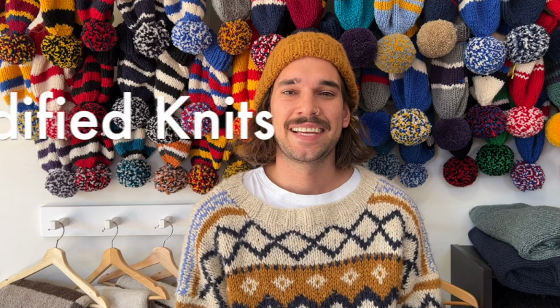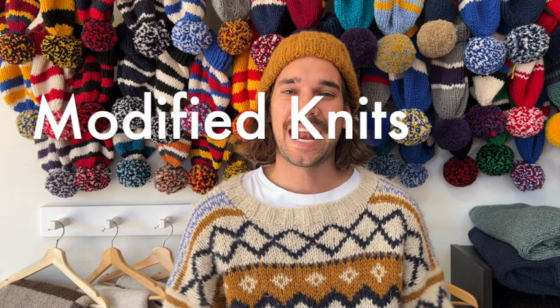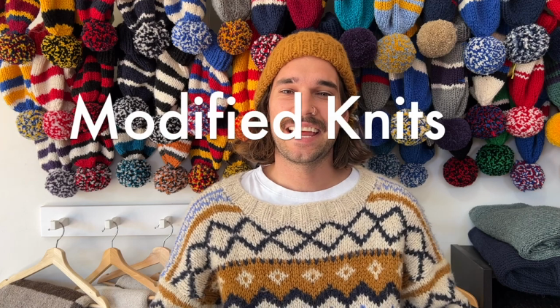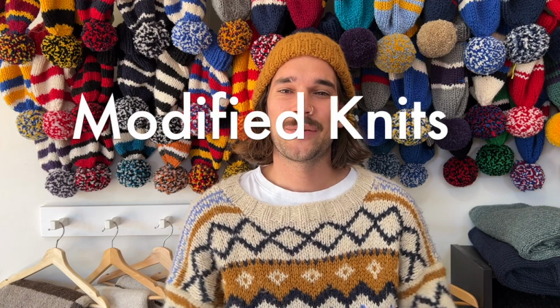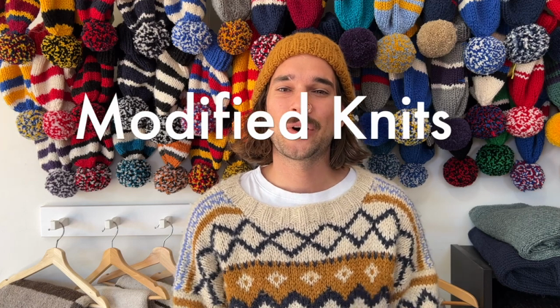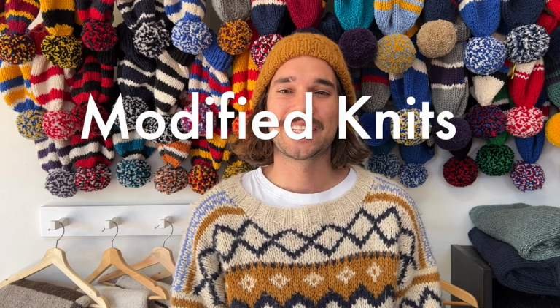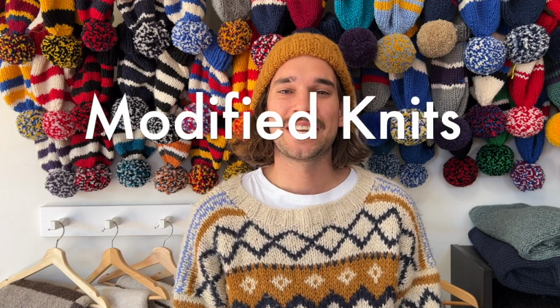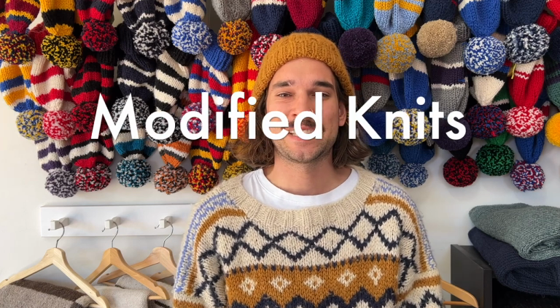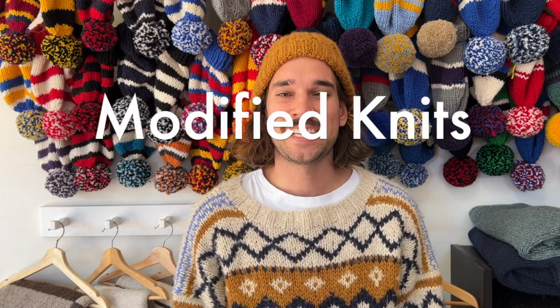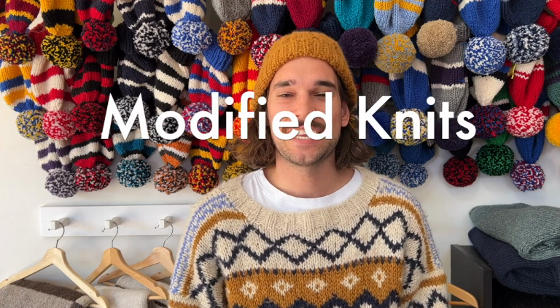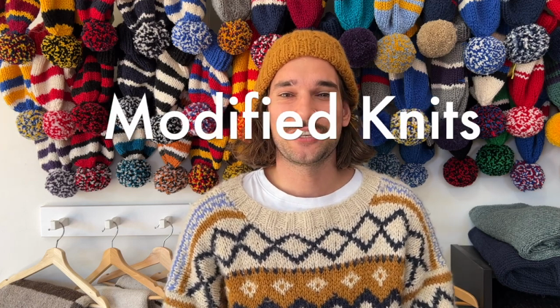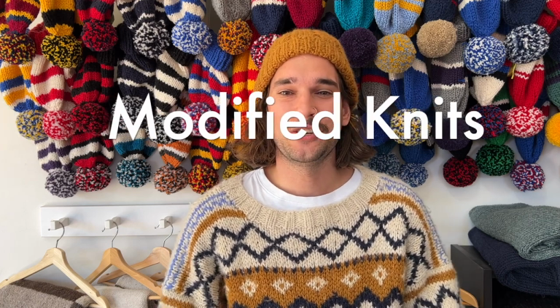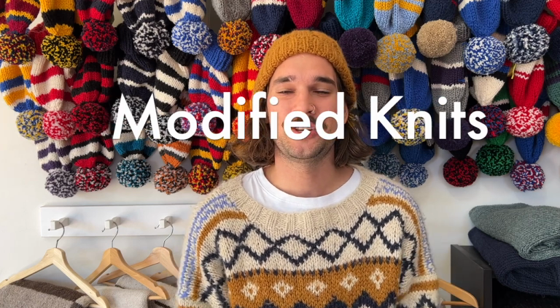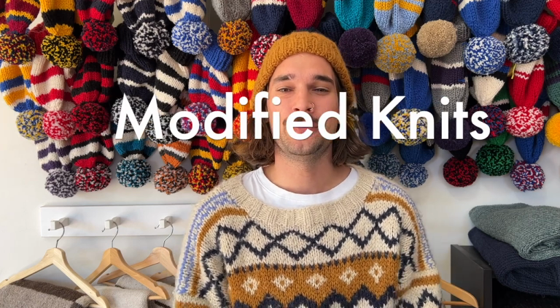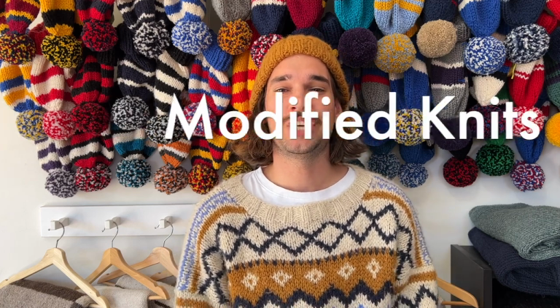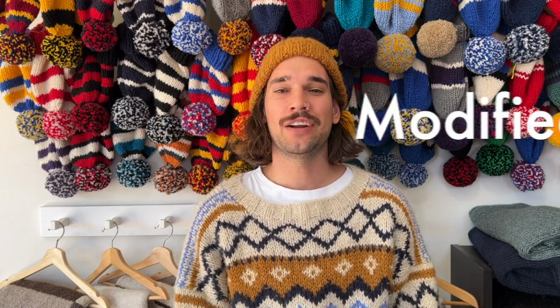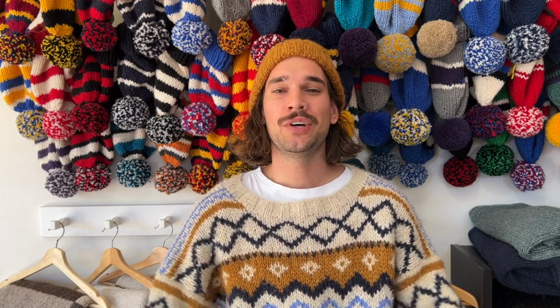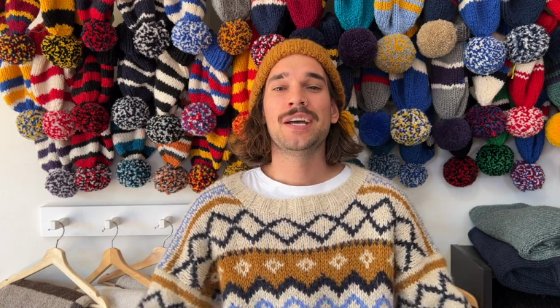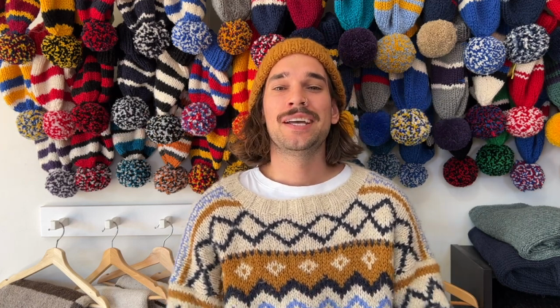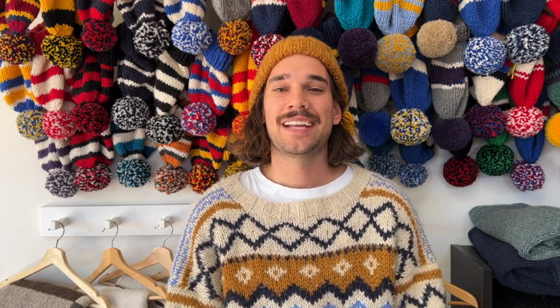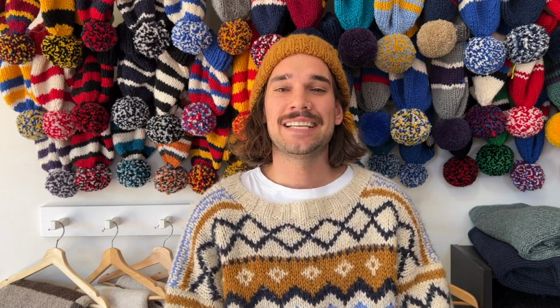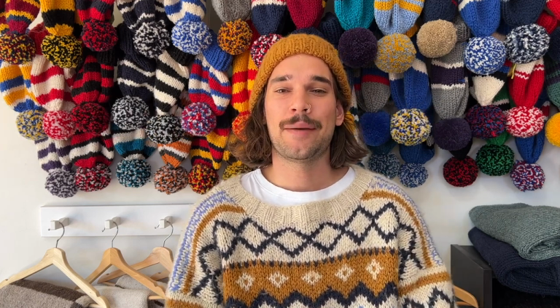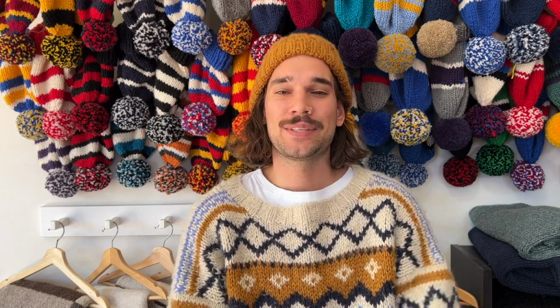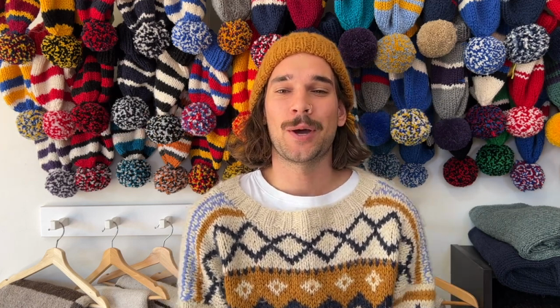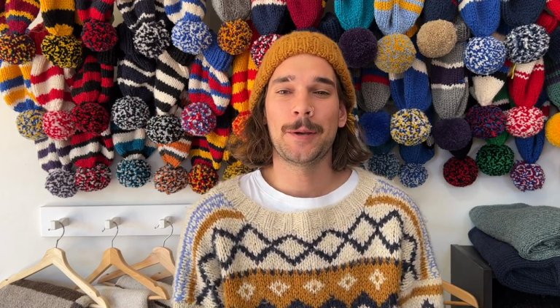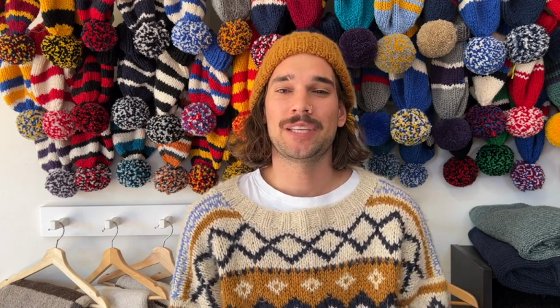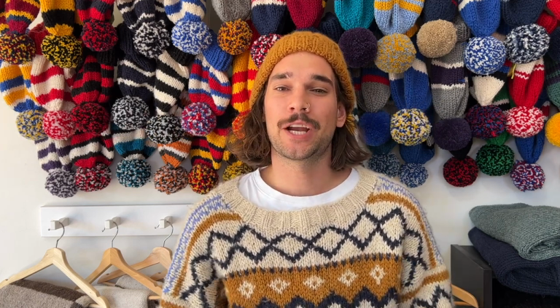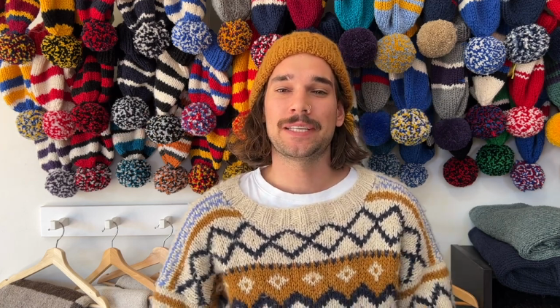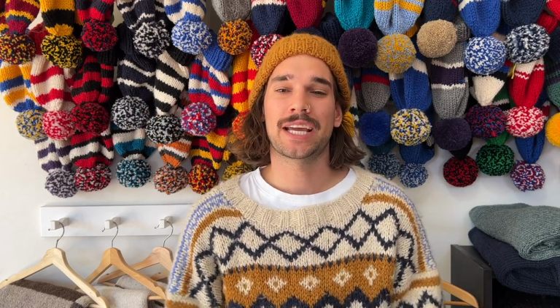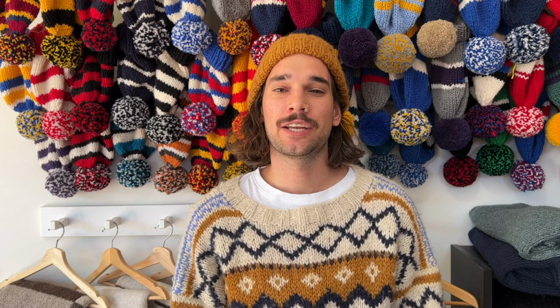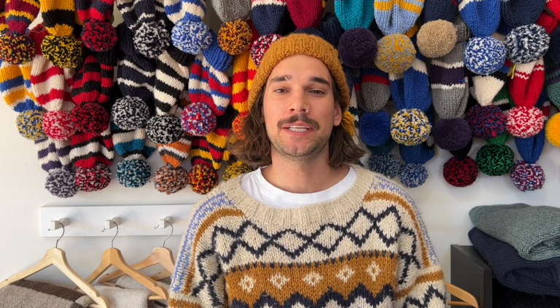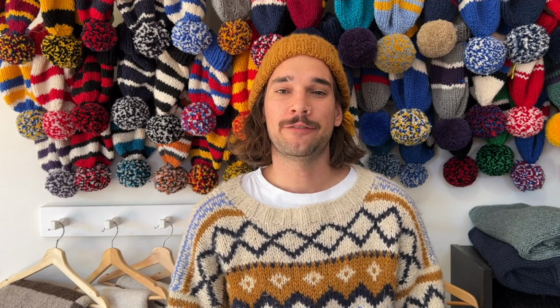G'day there and welcome to the Knitwits and Yarns YouTube channel. Today's episode is going to be something a little bit different.